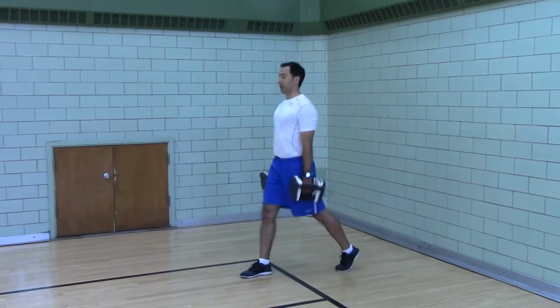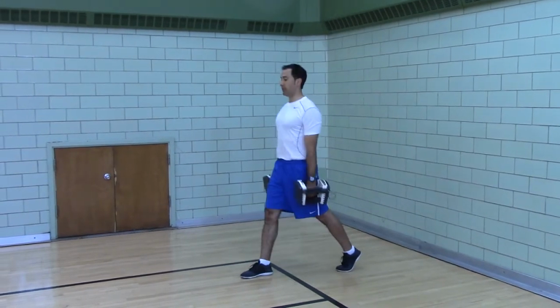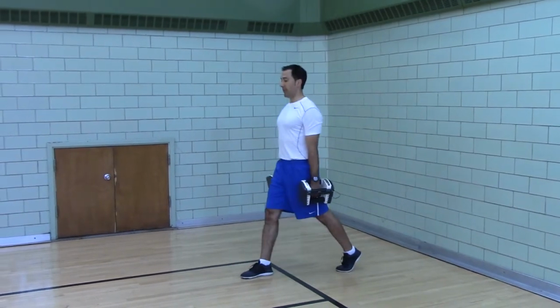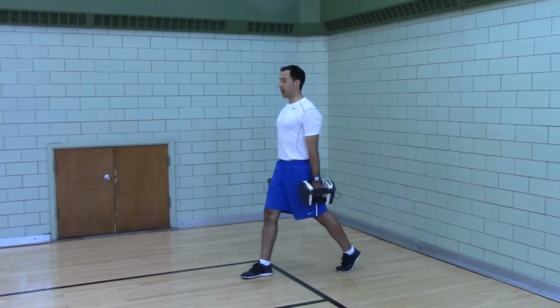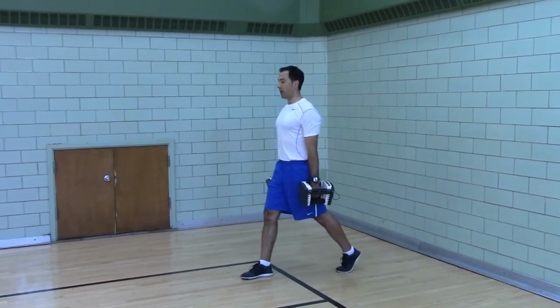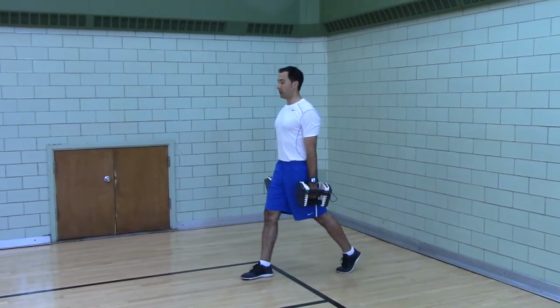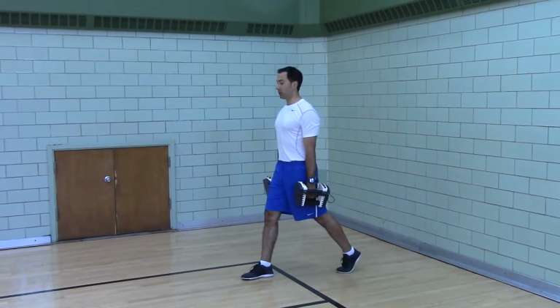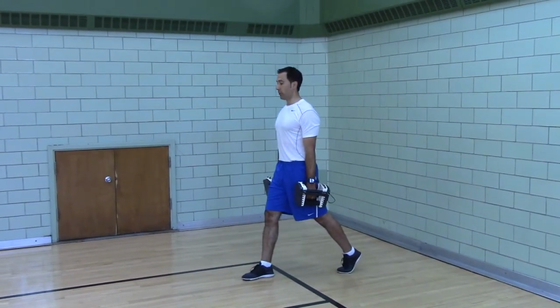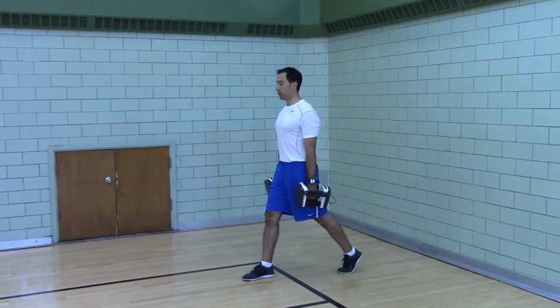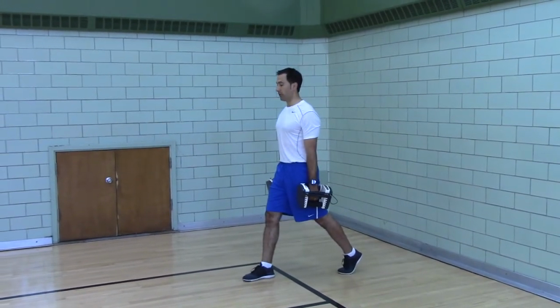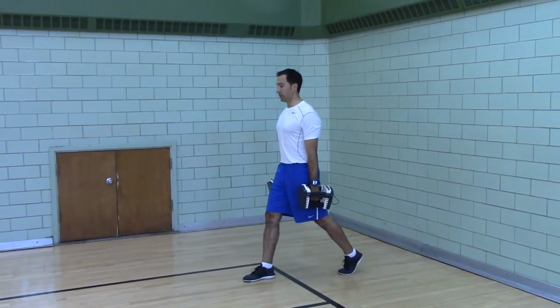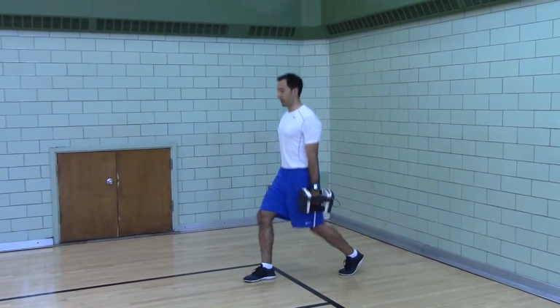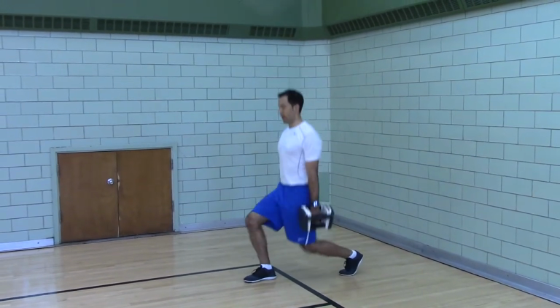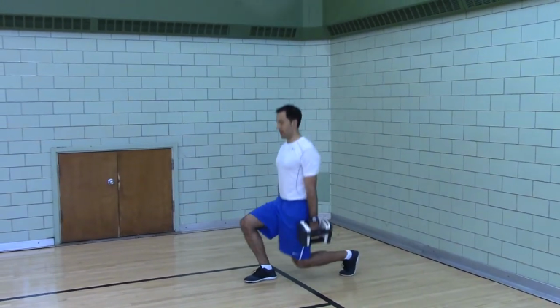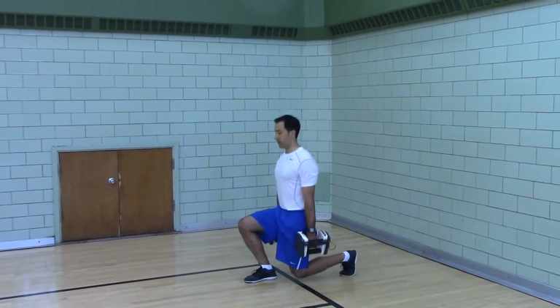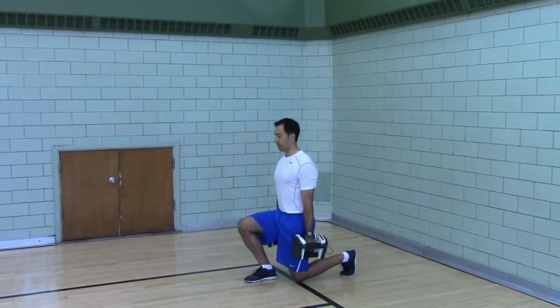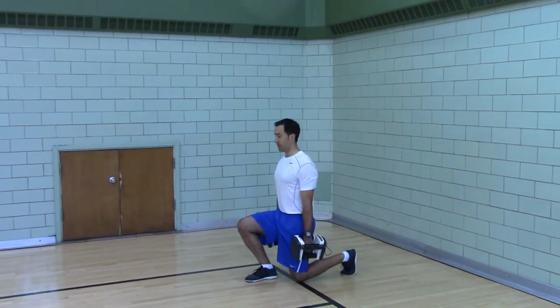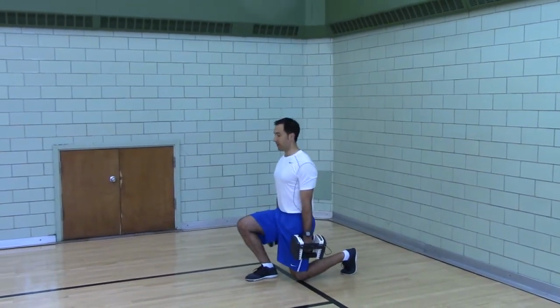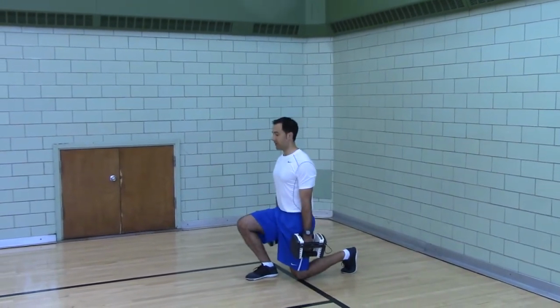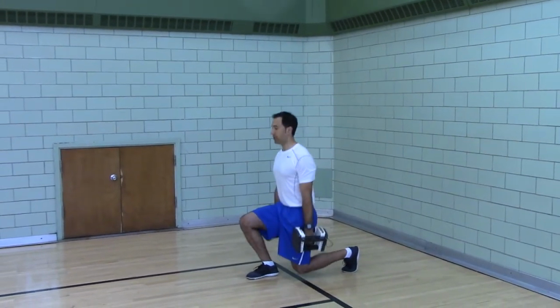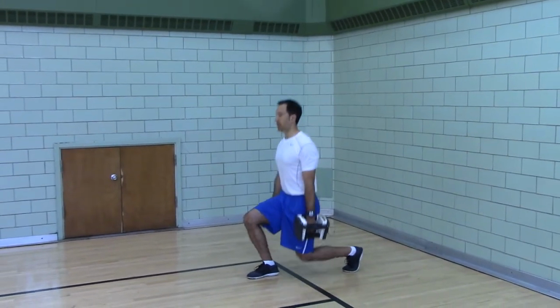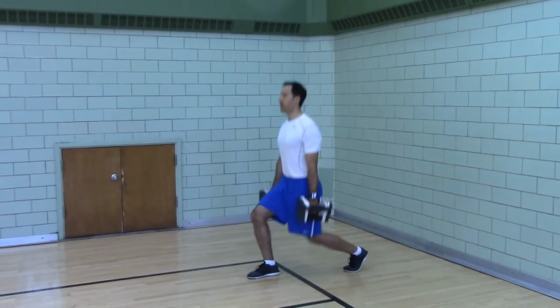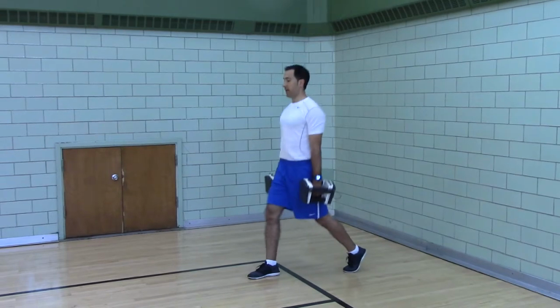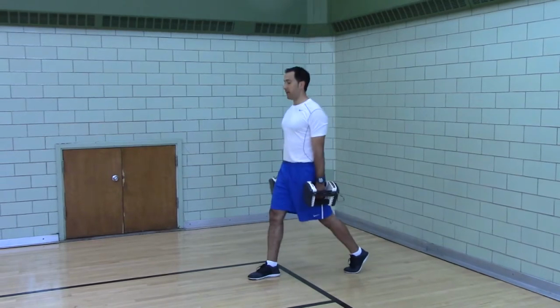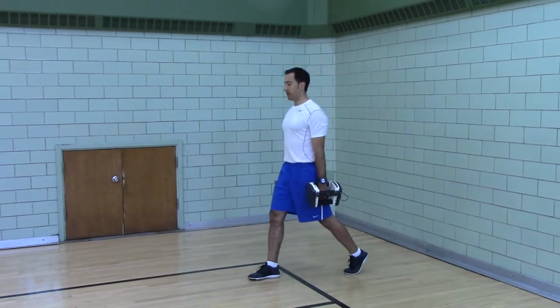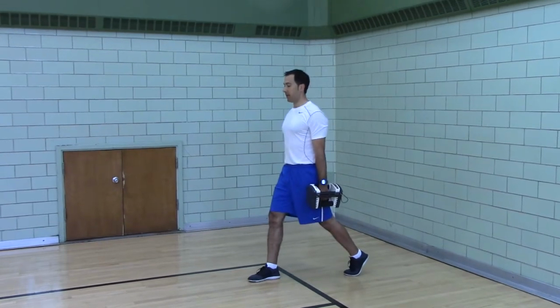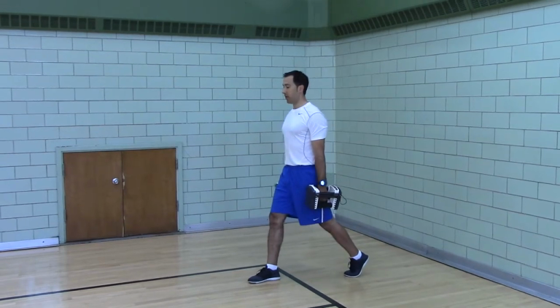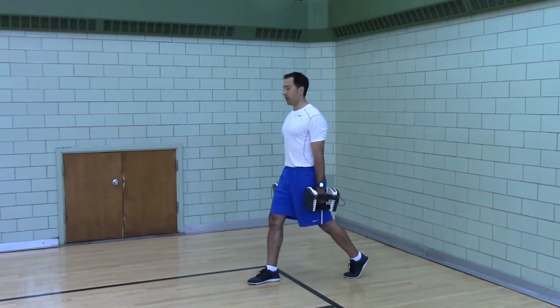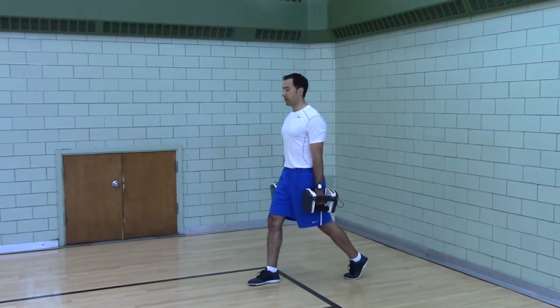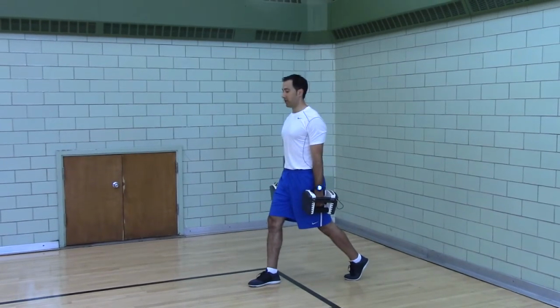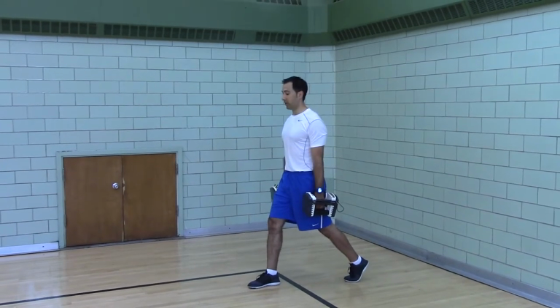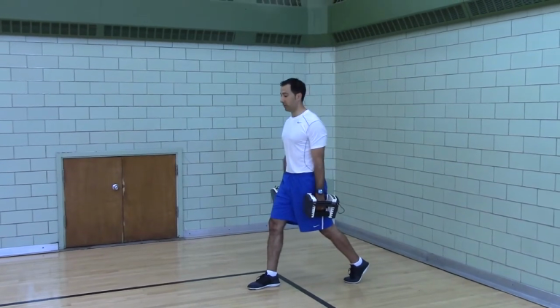Stand tall, squeeze your glutes. Pull yourself down, touch your knee. Stand tall, squeeze your glutes.